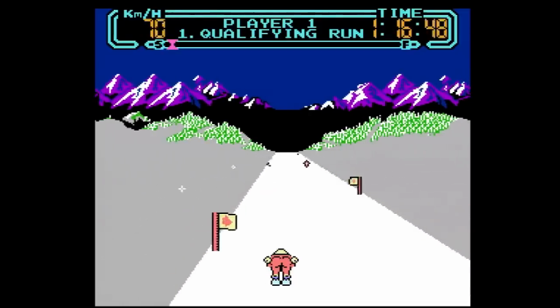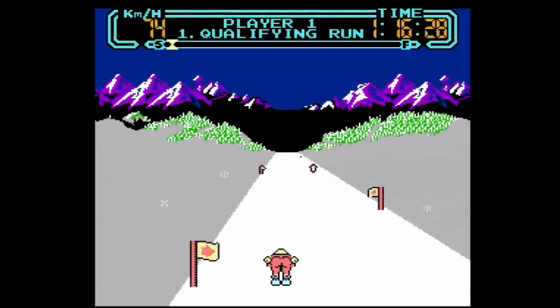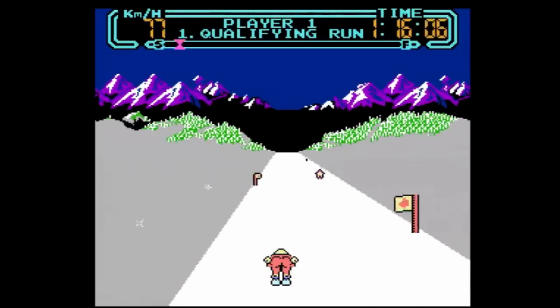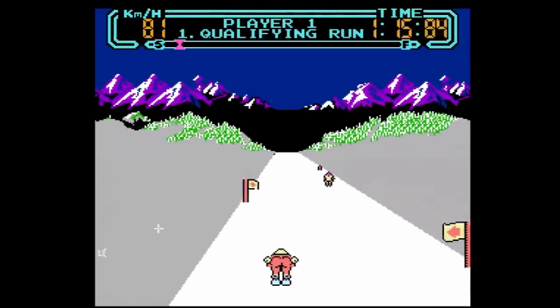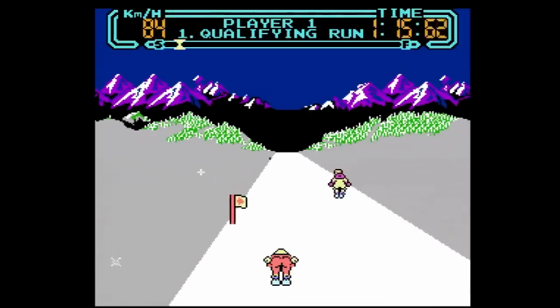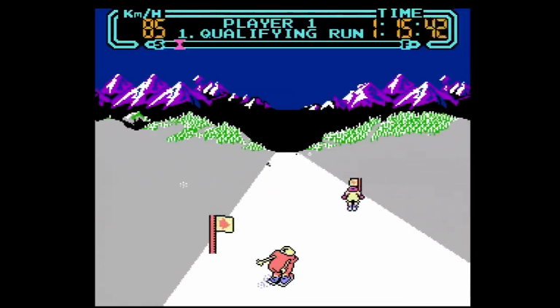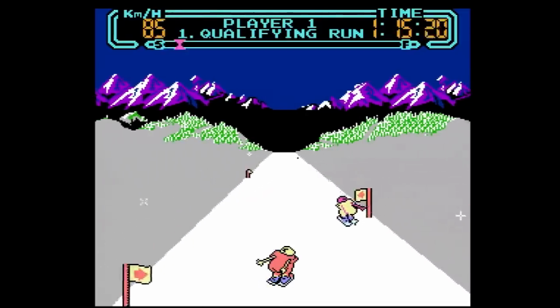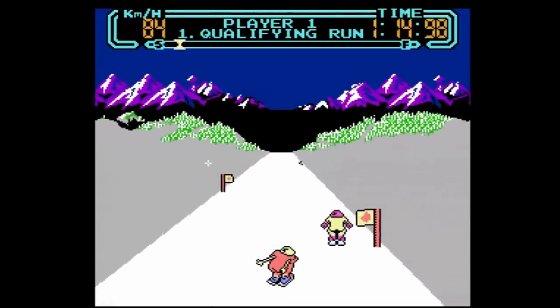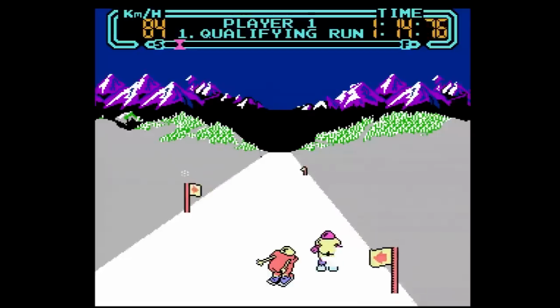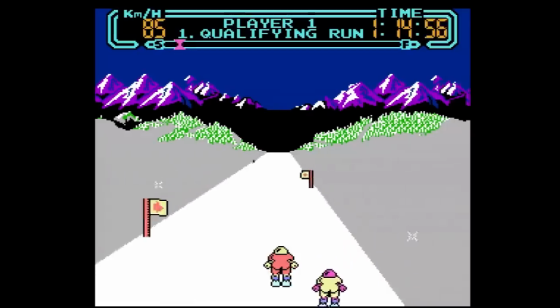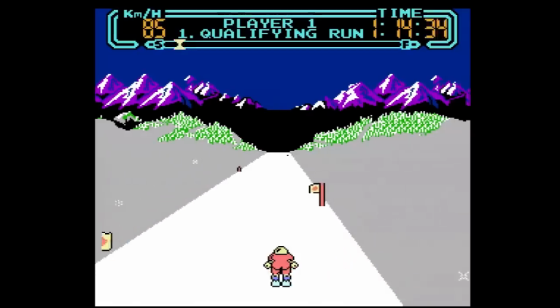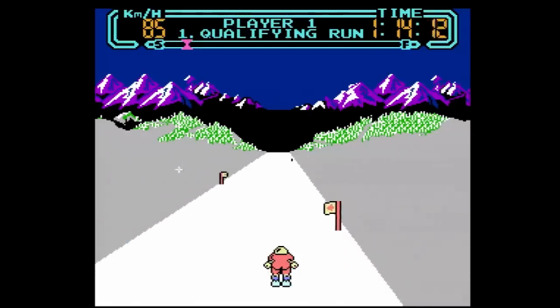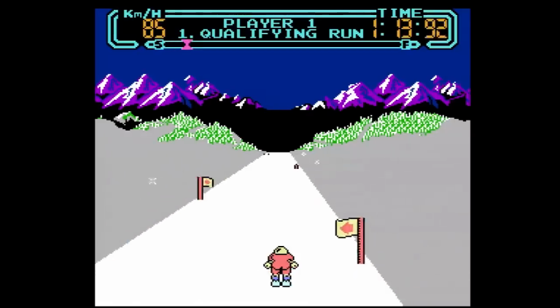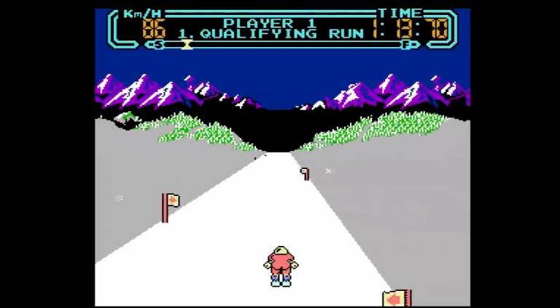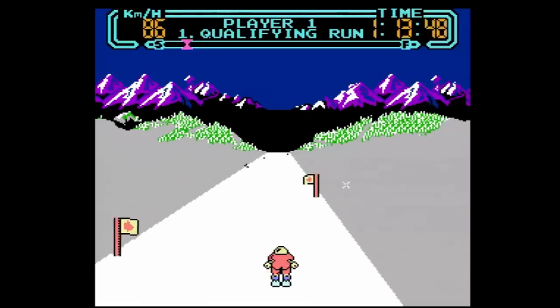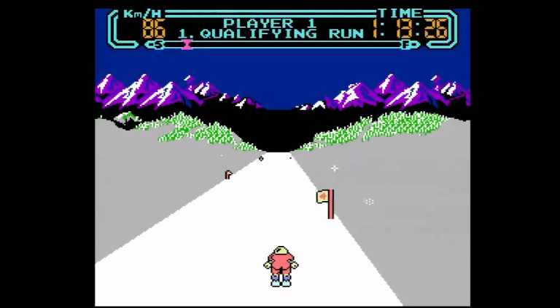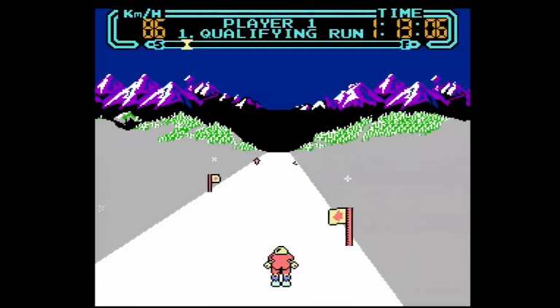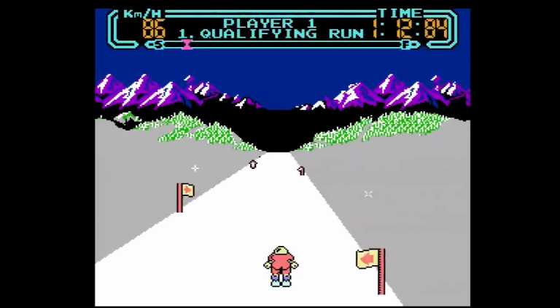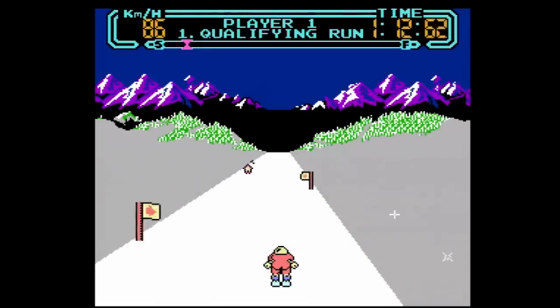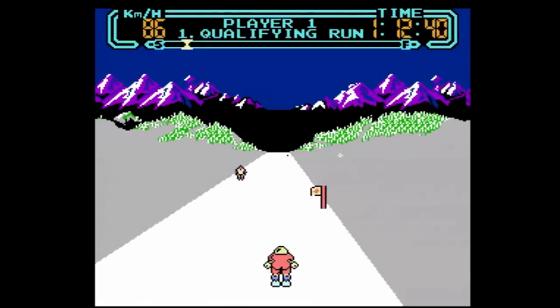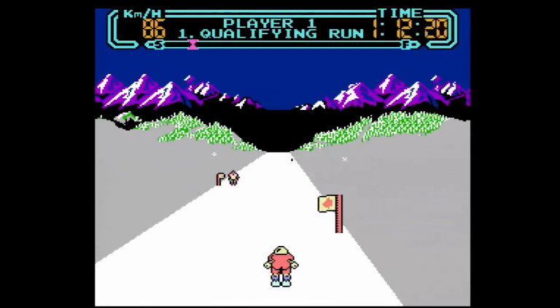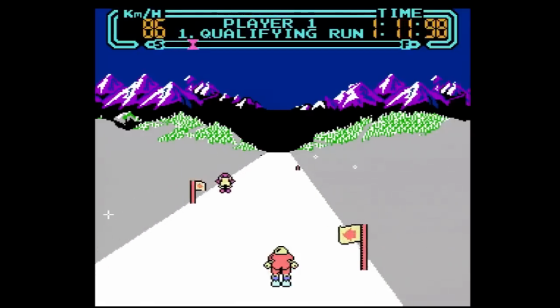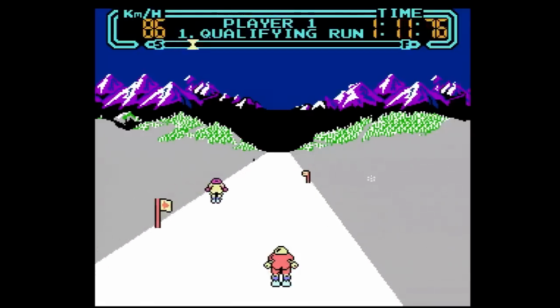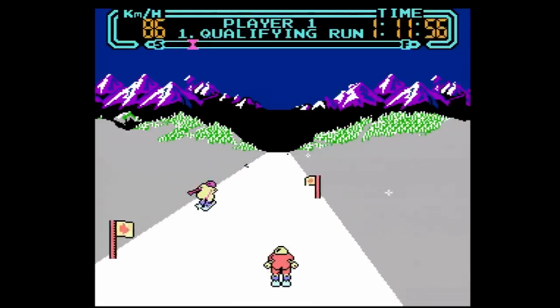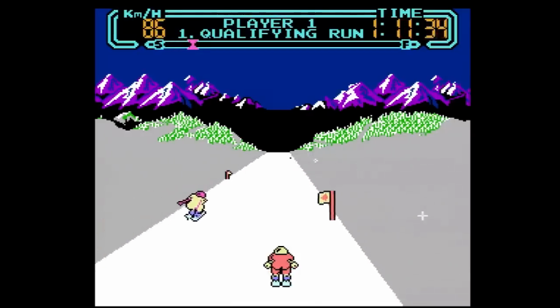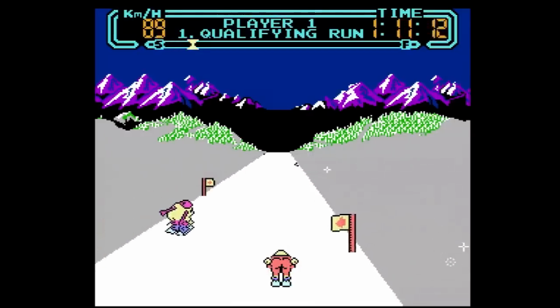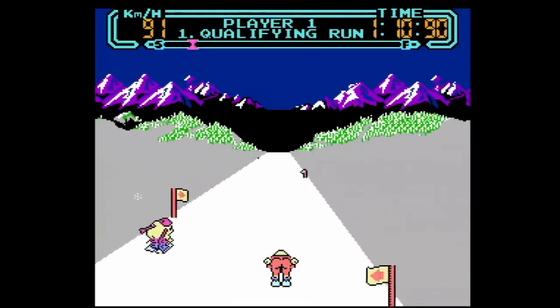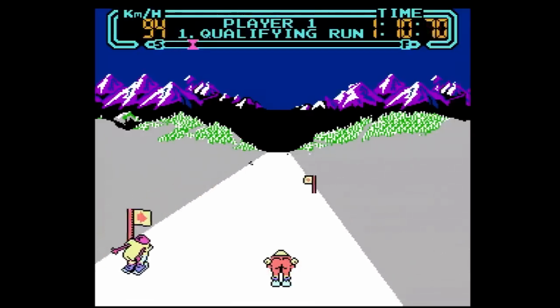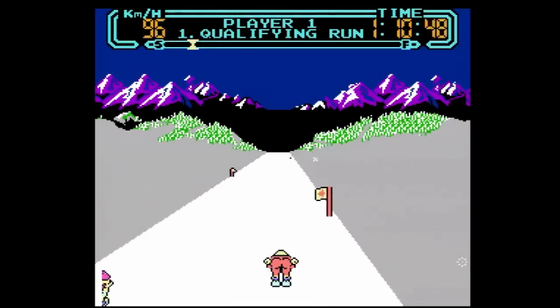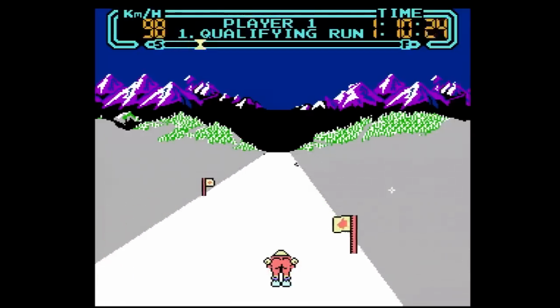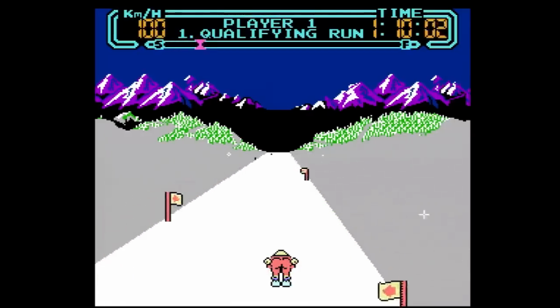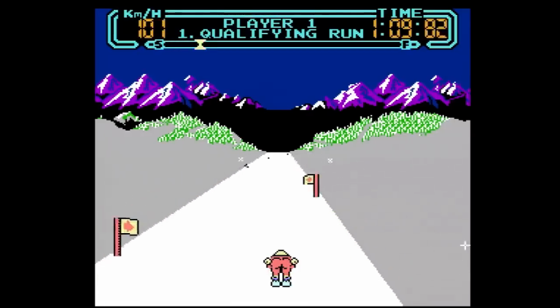Next episode, we'll say farewell to Black Boxes with the final chapter — the game that actually does matter.